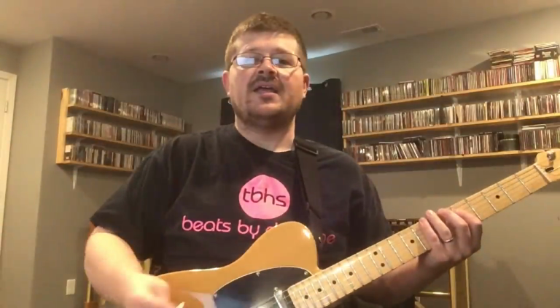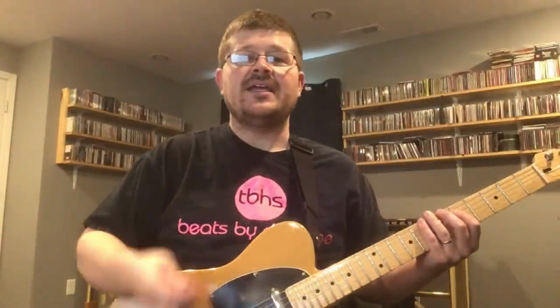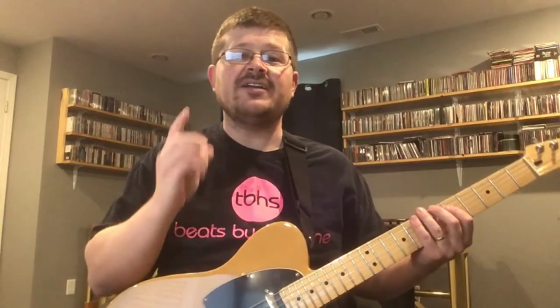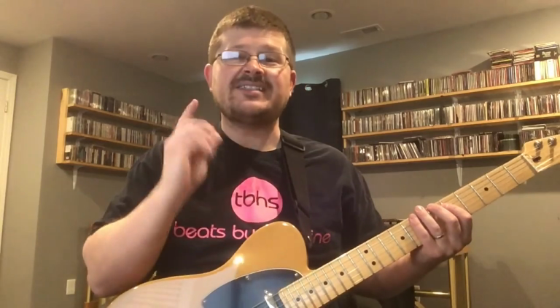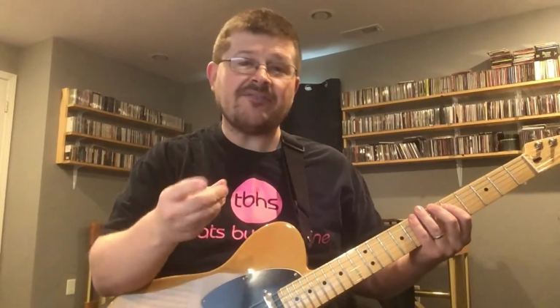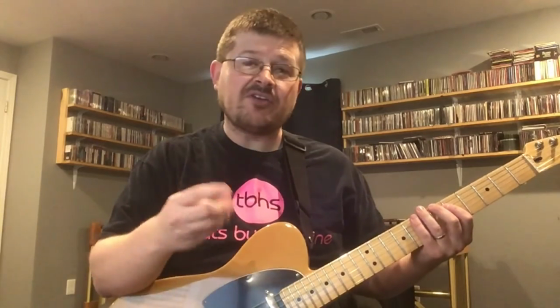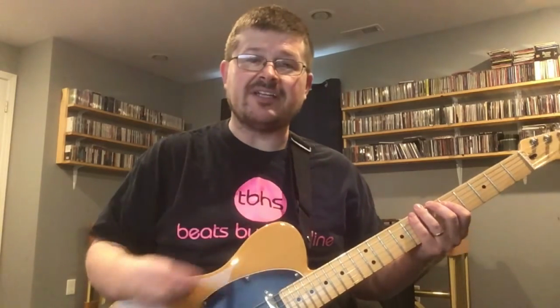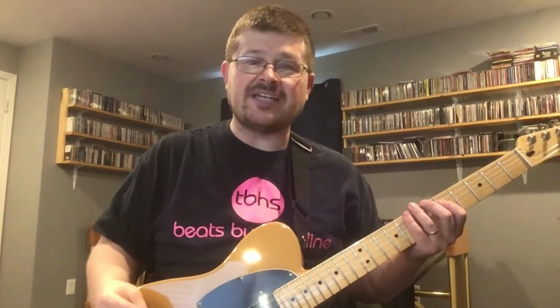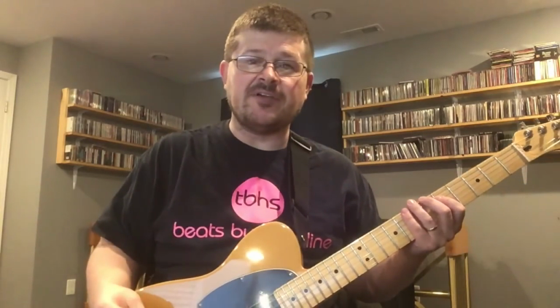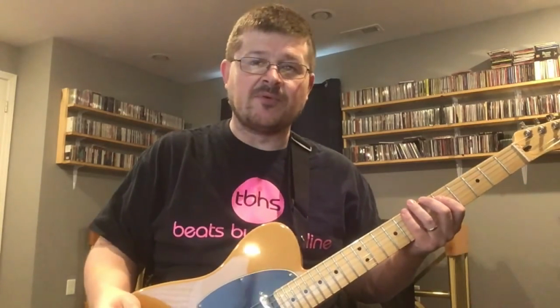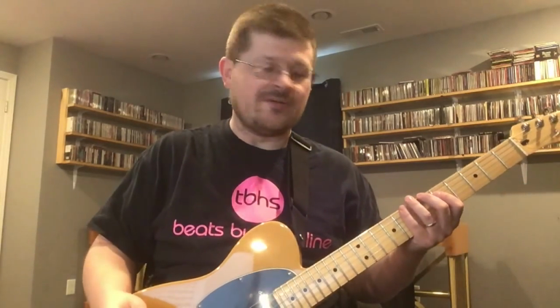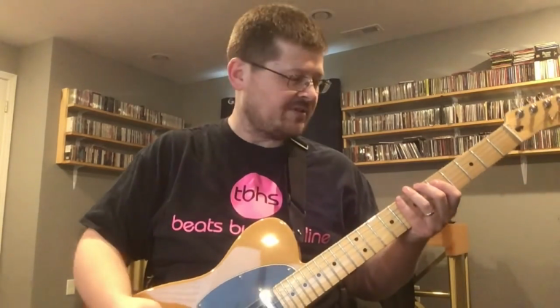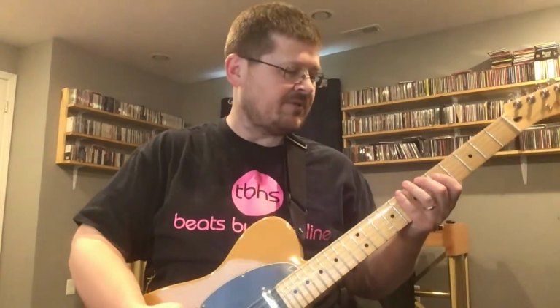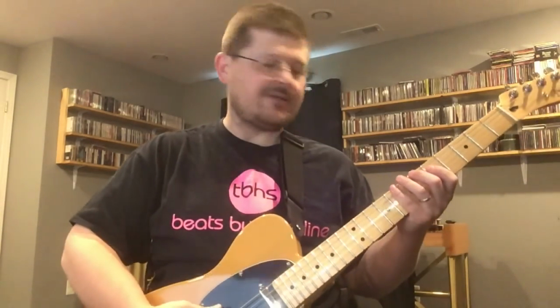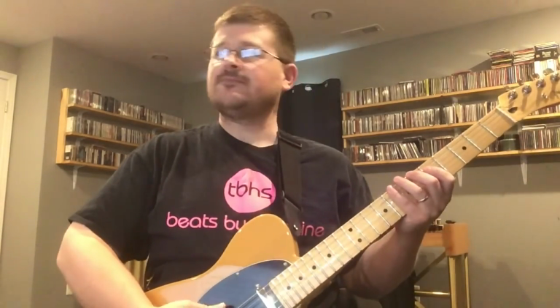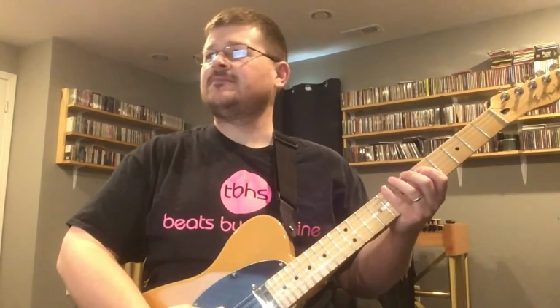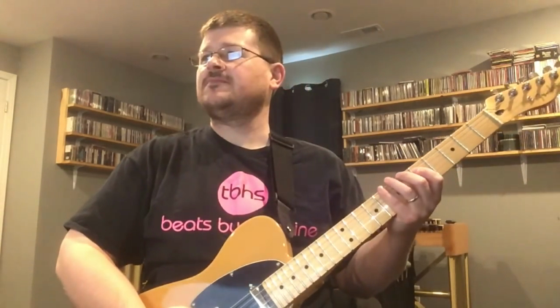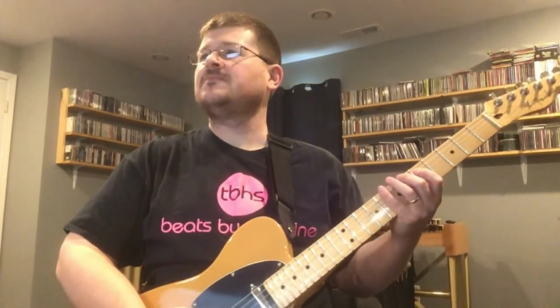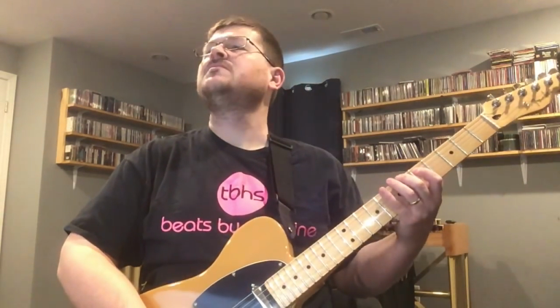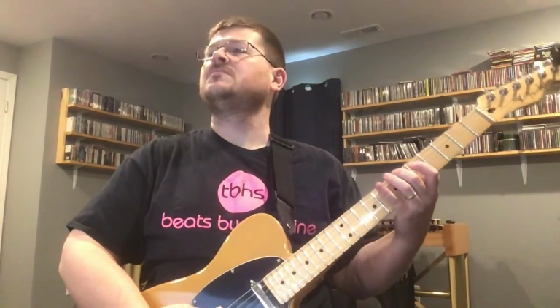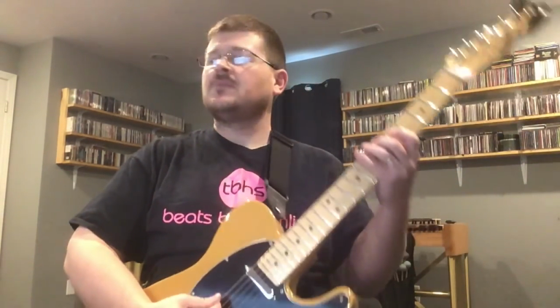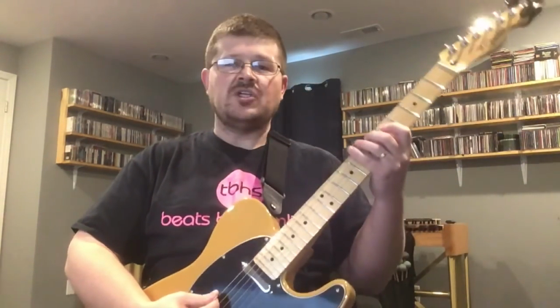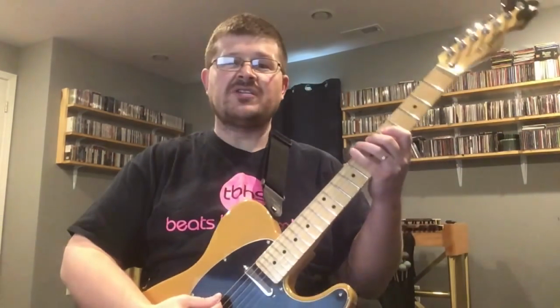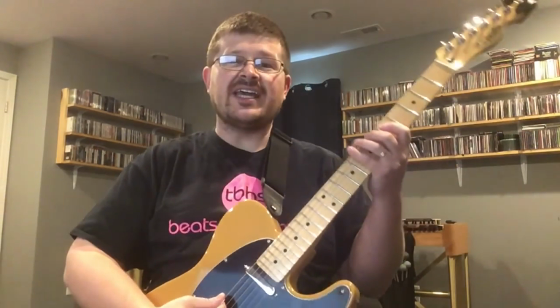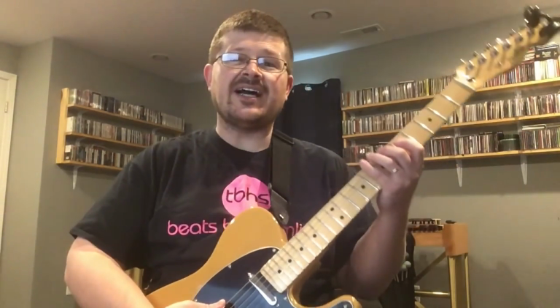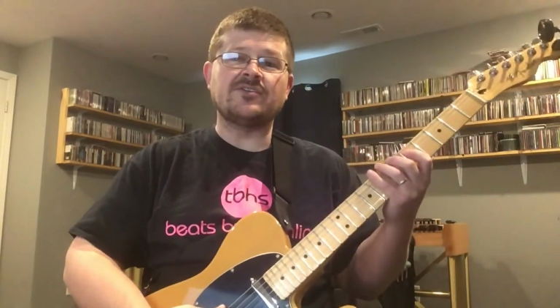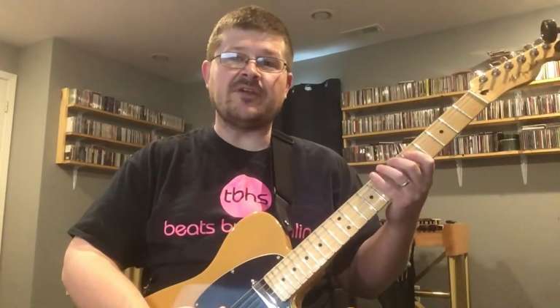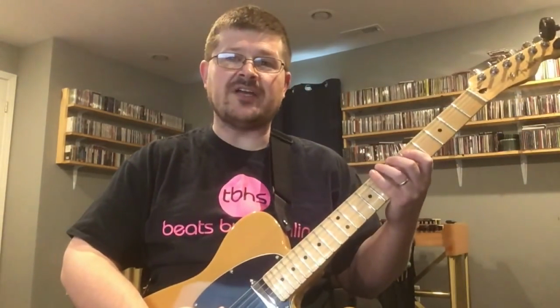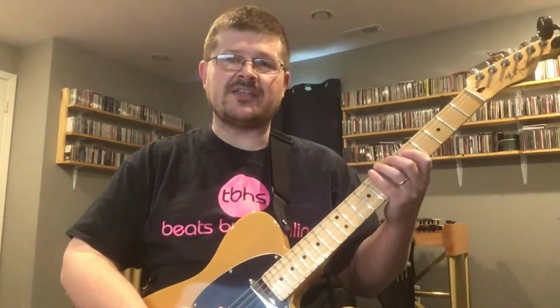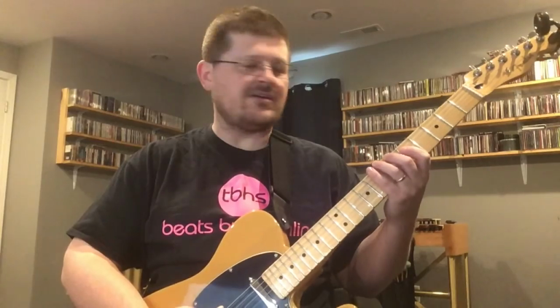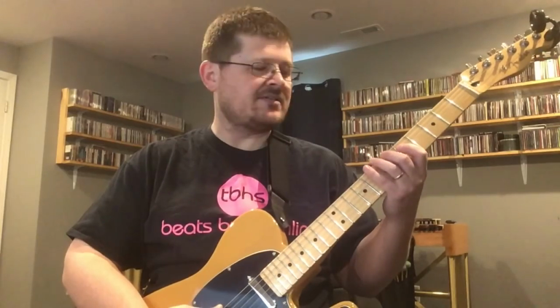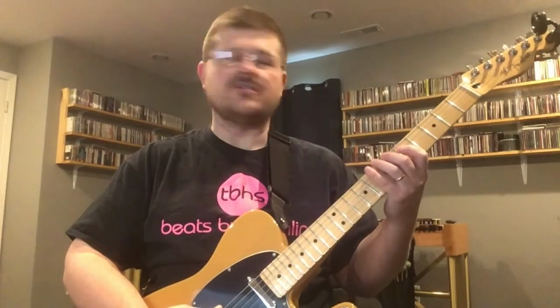Here is seventh grade assignment number one for this week, using that concert B-flat scale key signature.